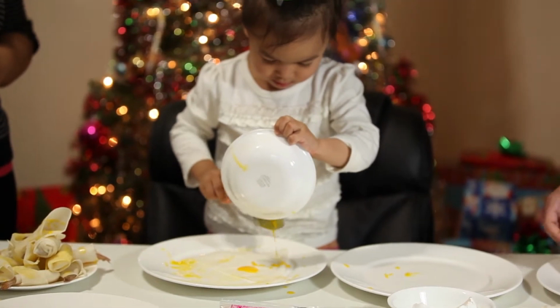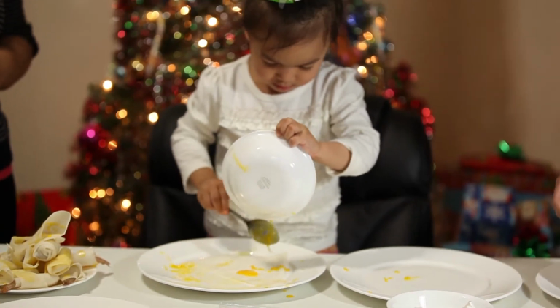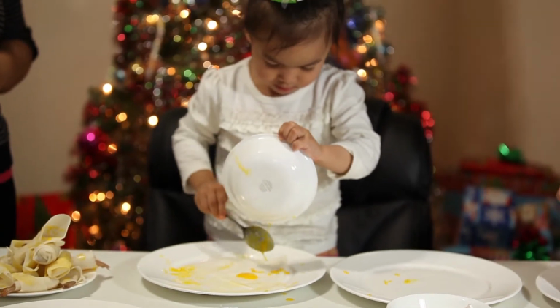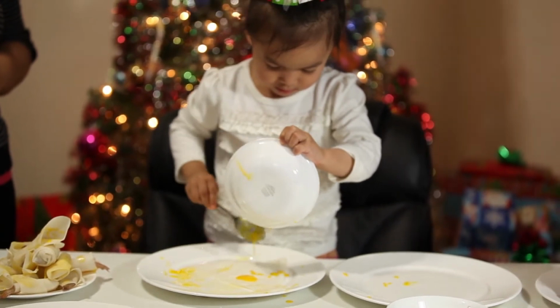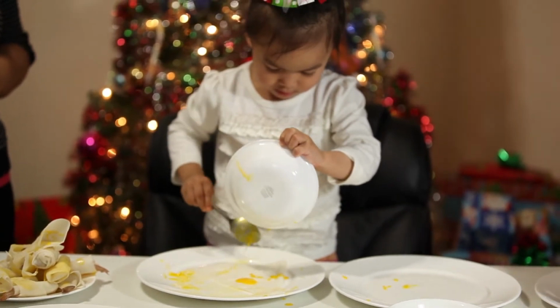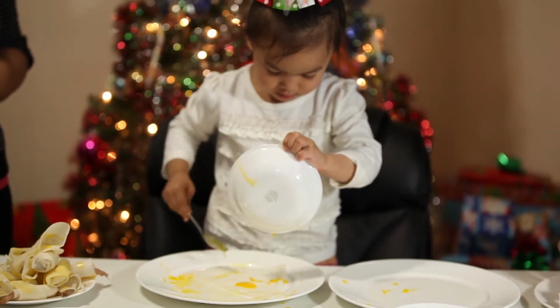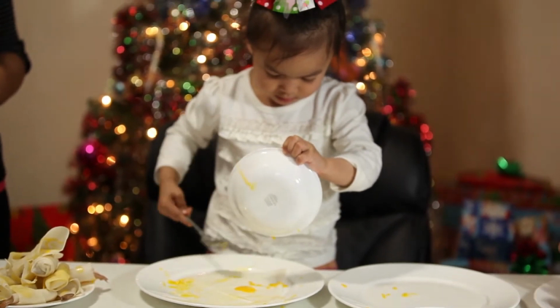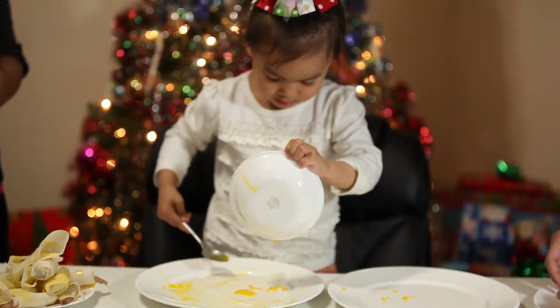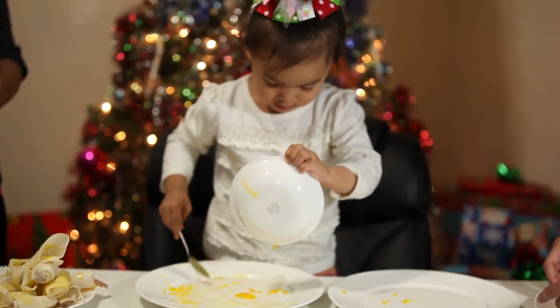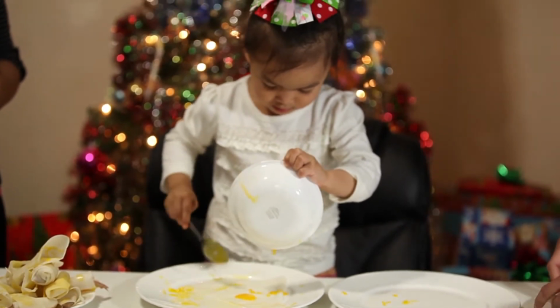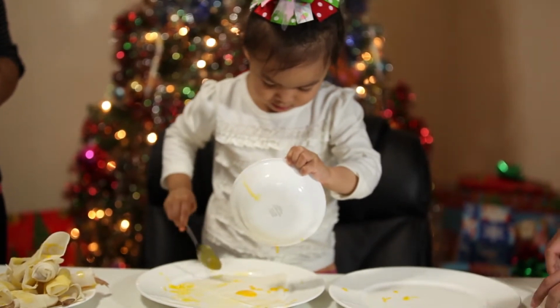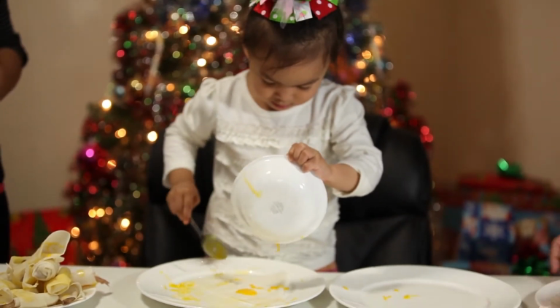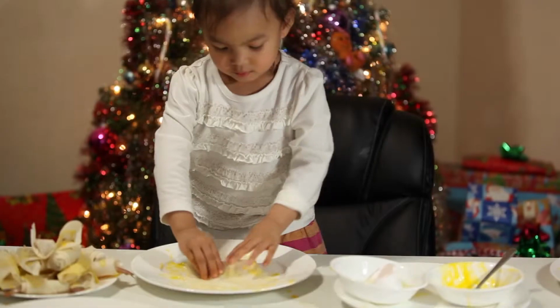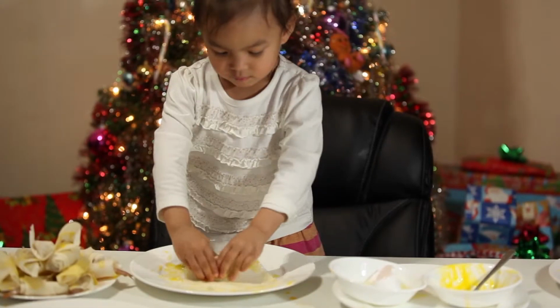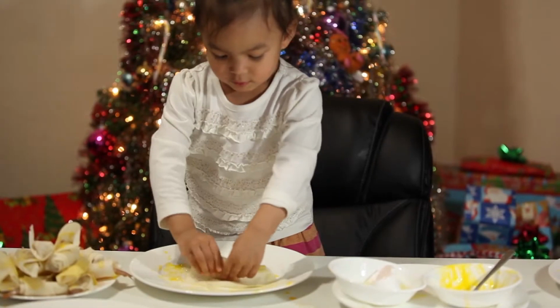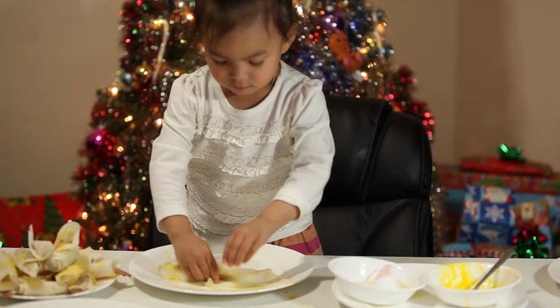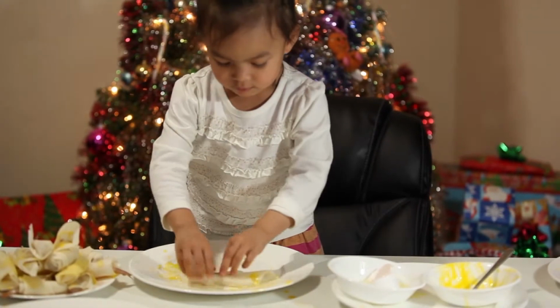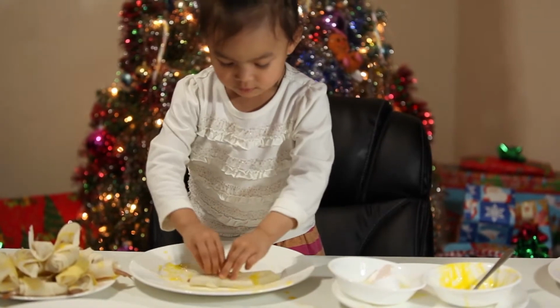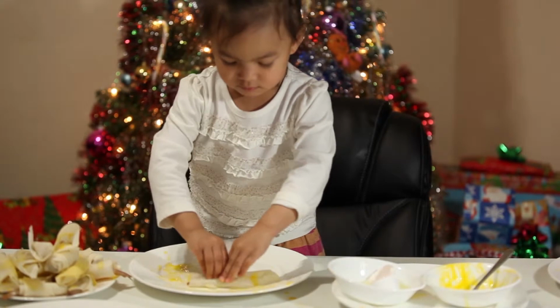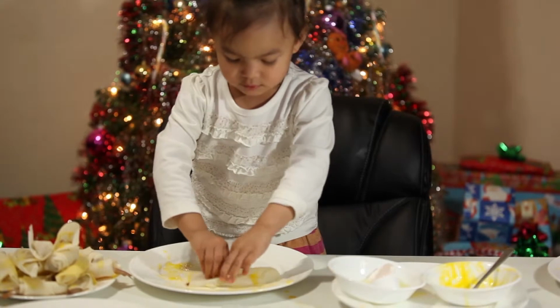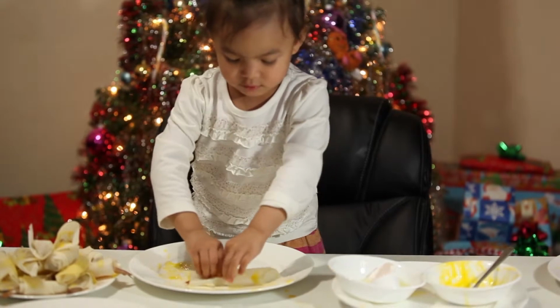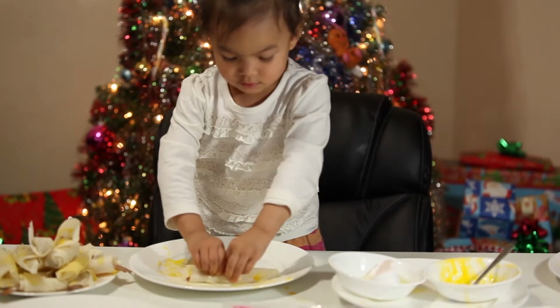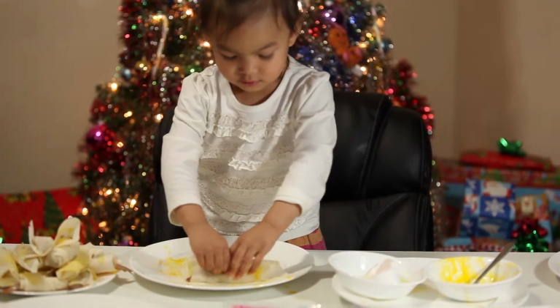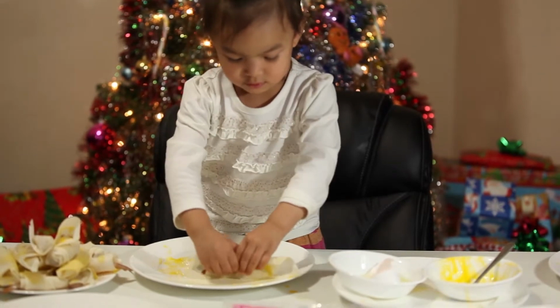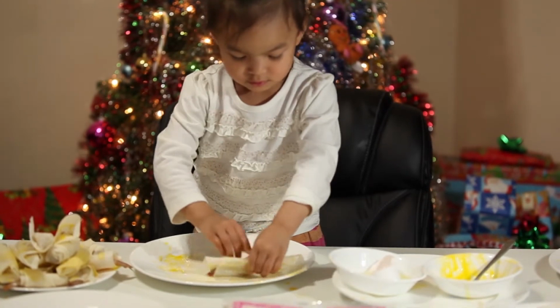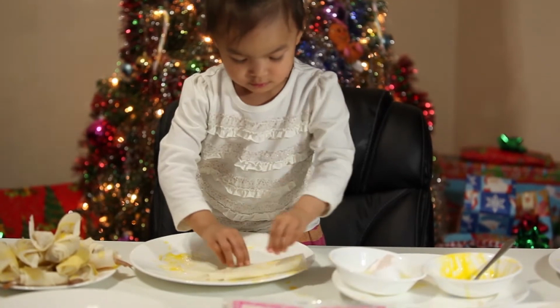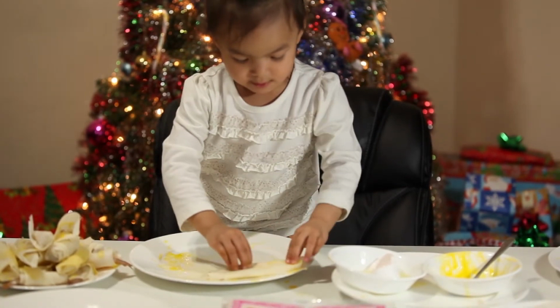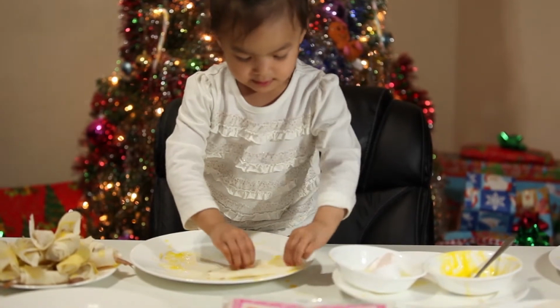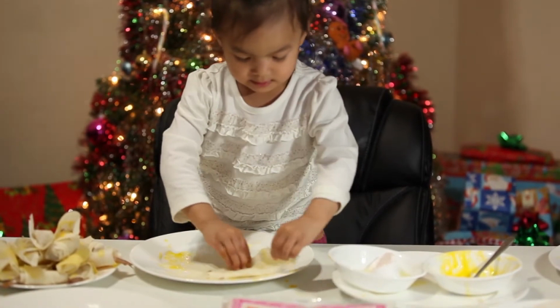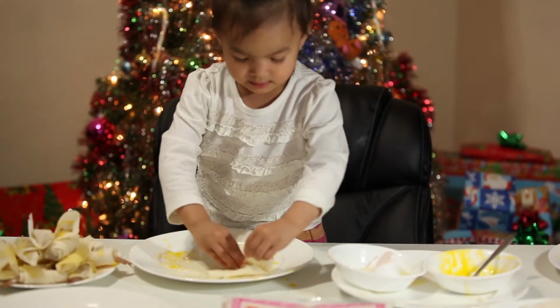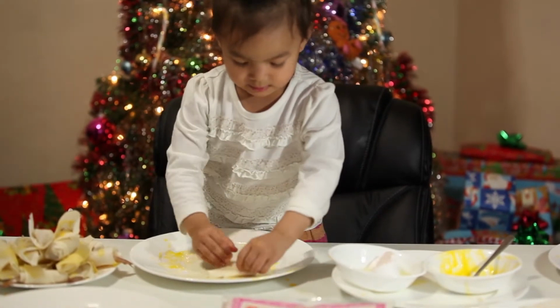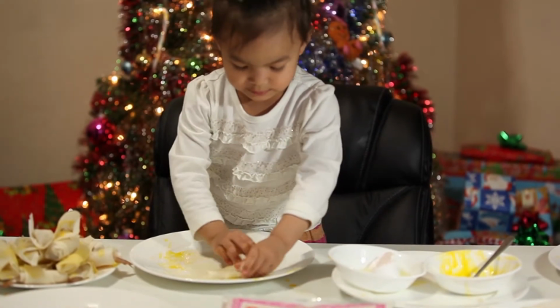All right, I'm going to make it cool right here. Whoa, whoa, whoa. We'll add cups.